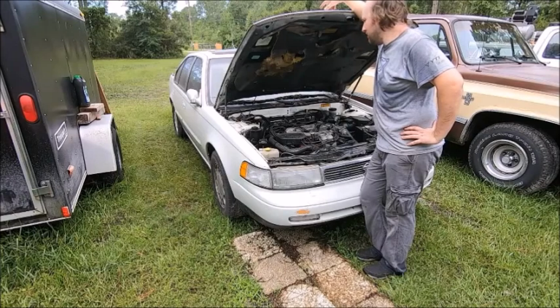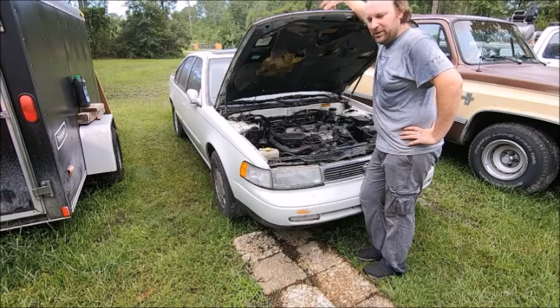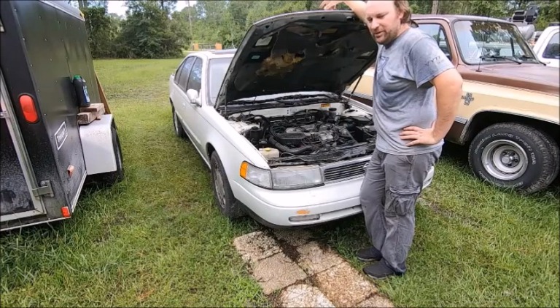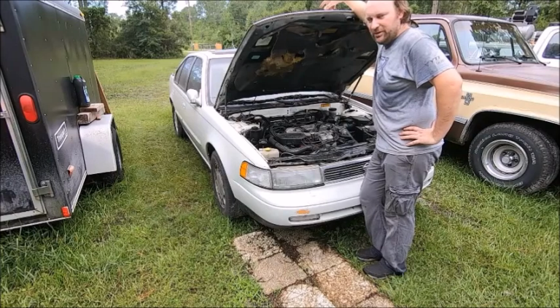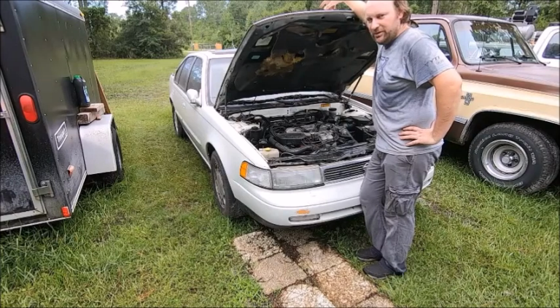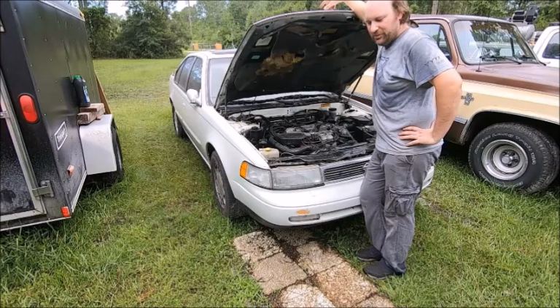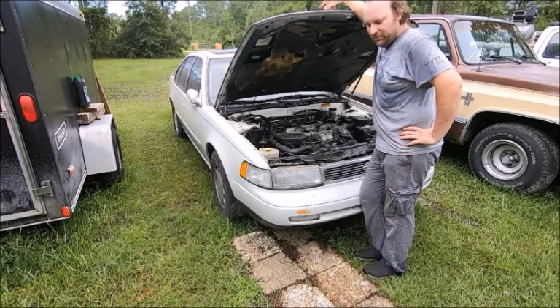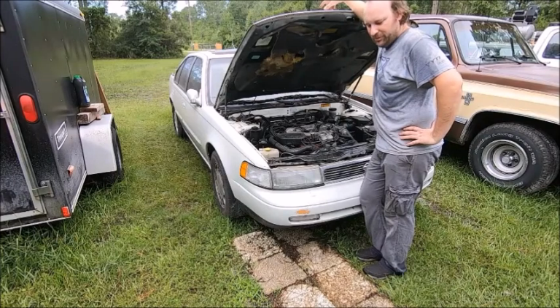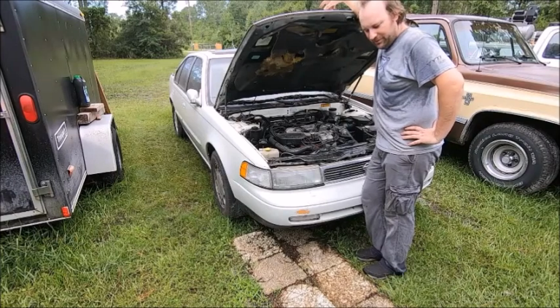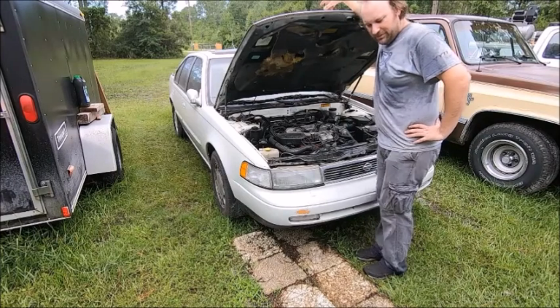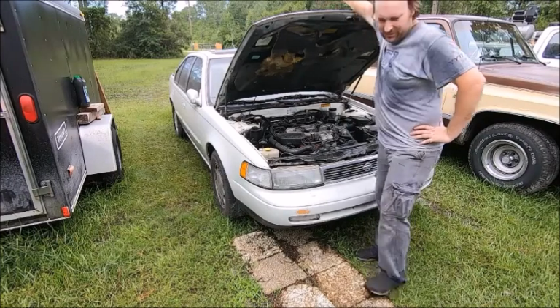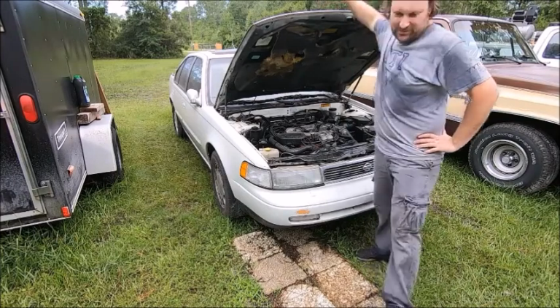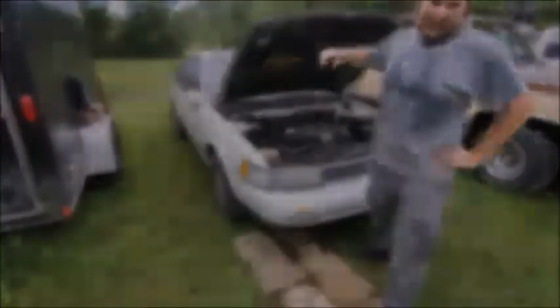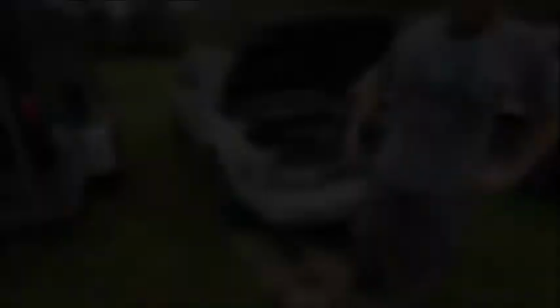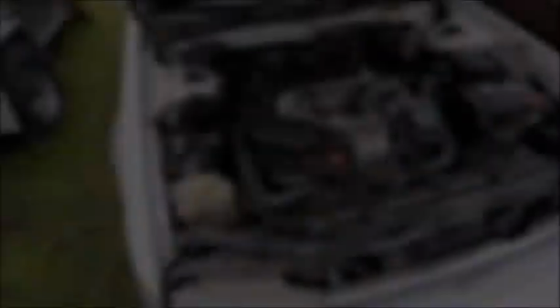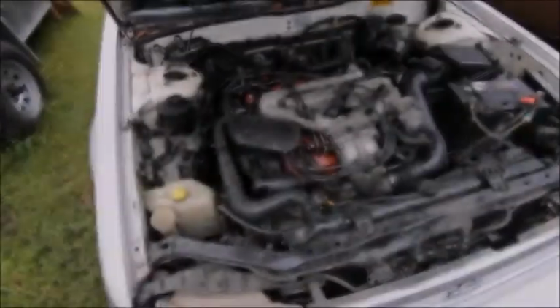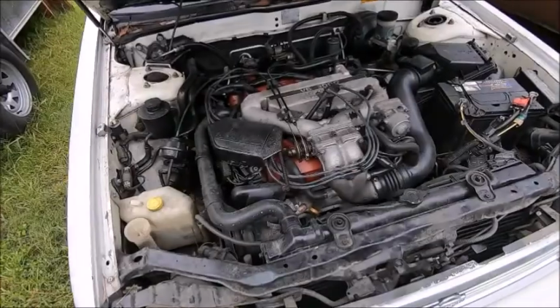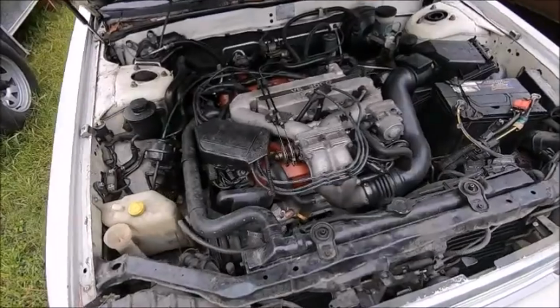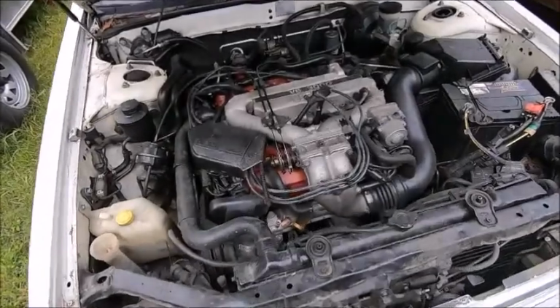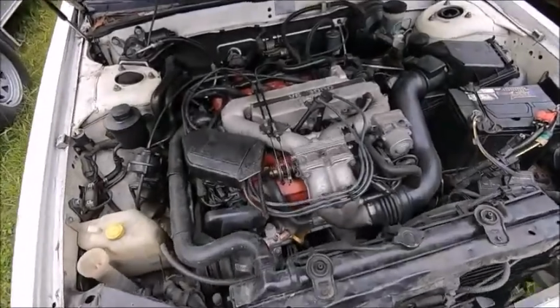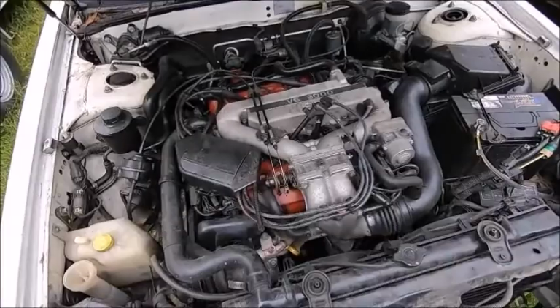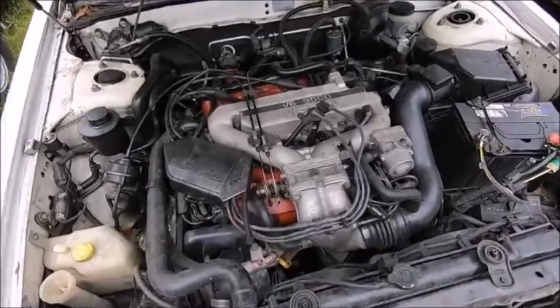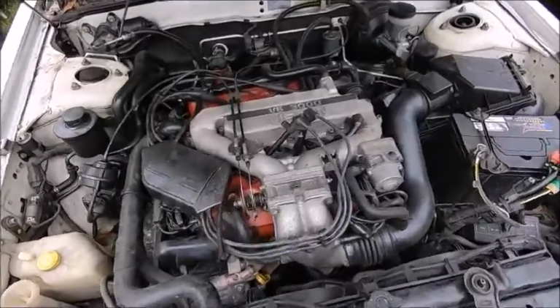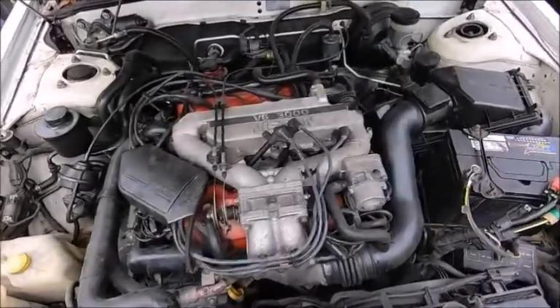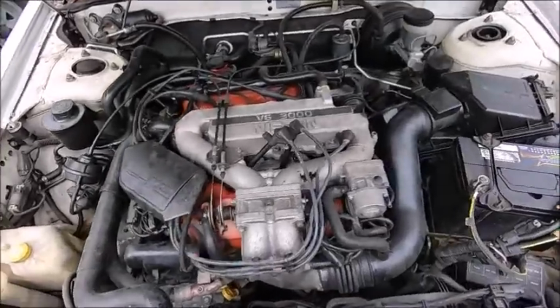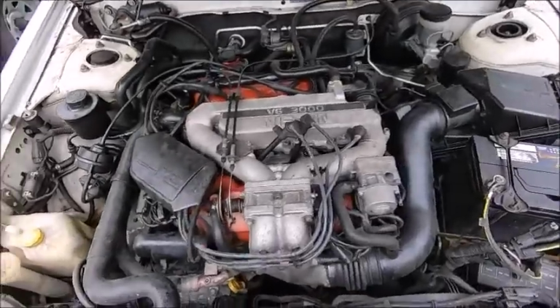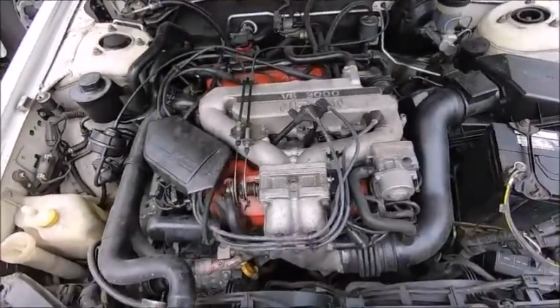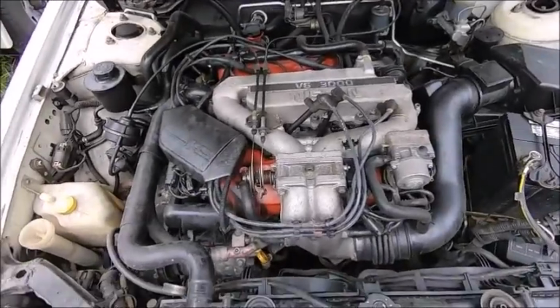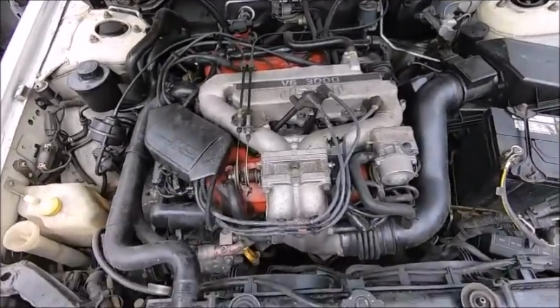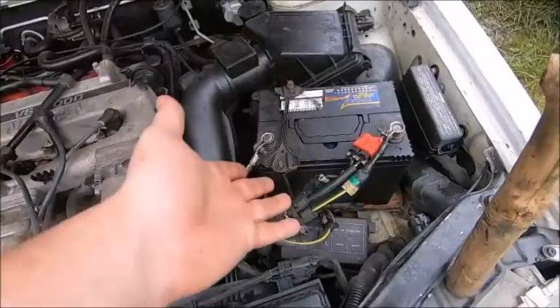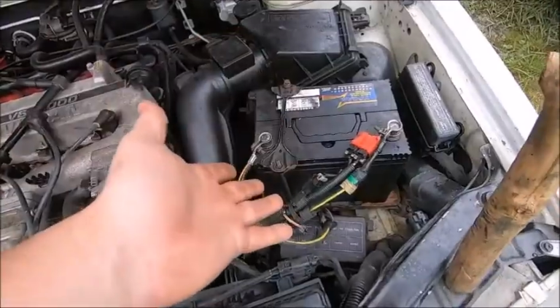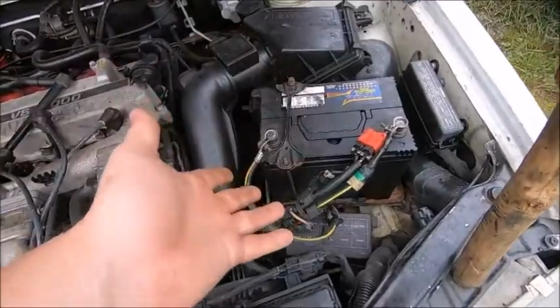Let me give you the close-up tour. Engine compartment — here's your V6. Dead battery.